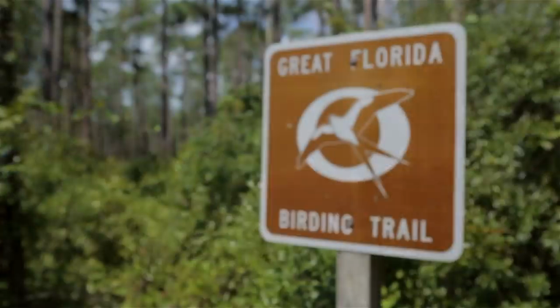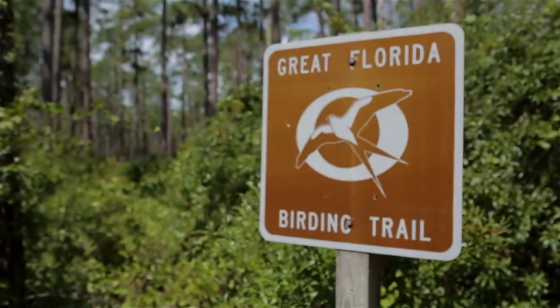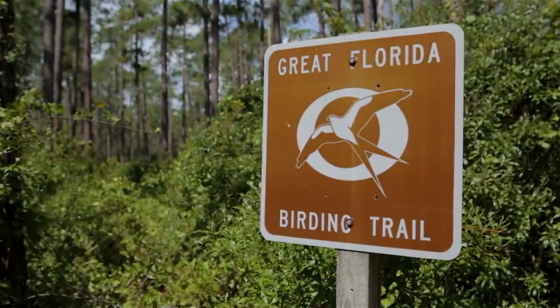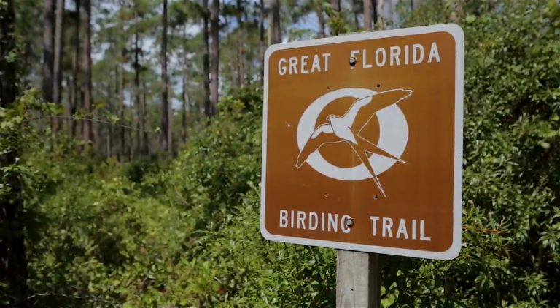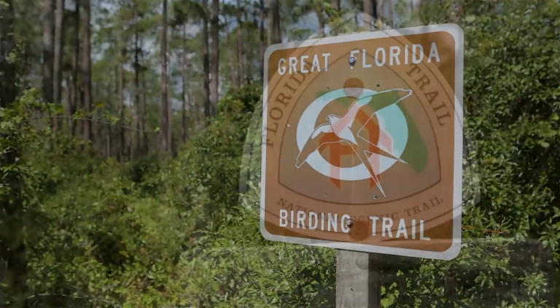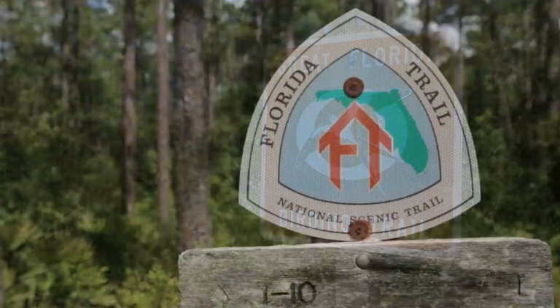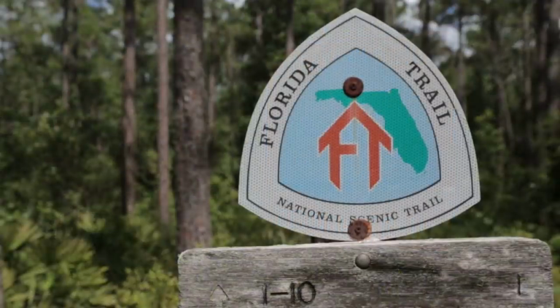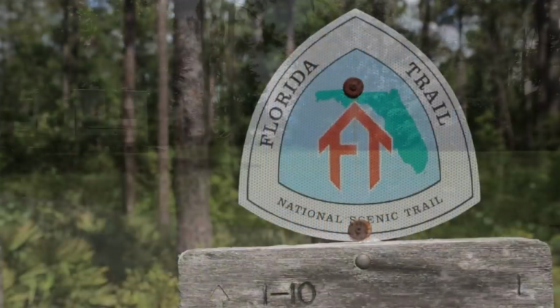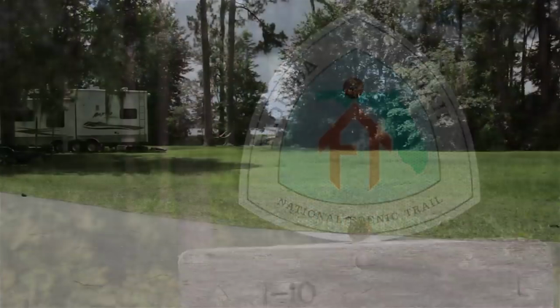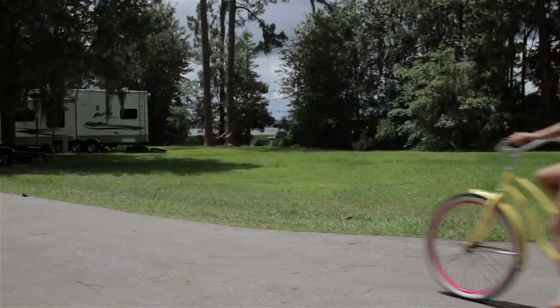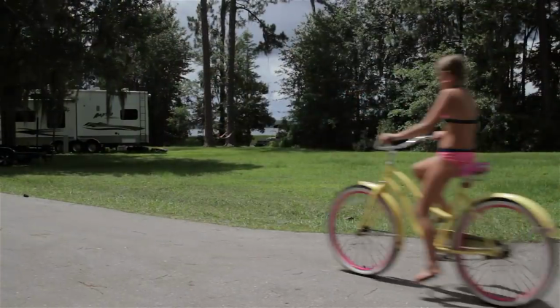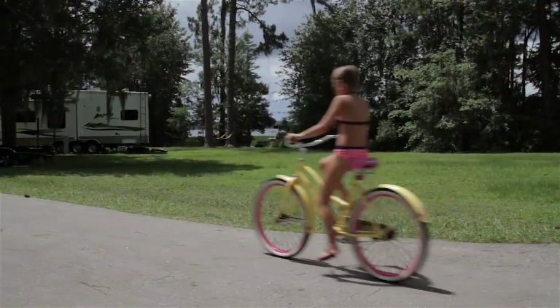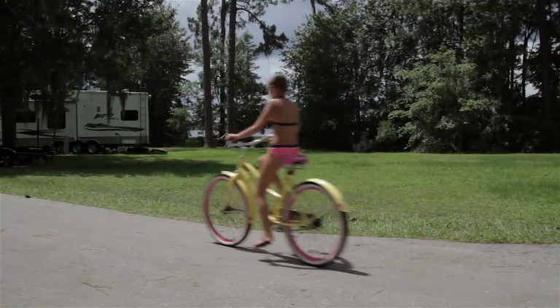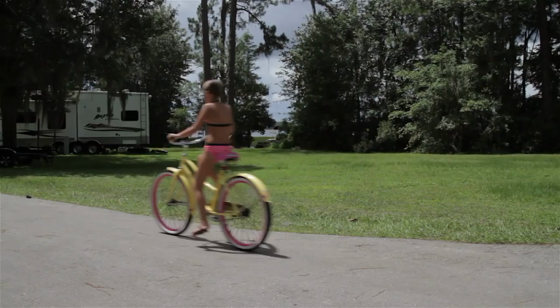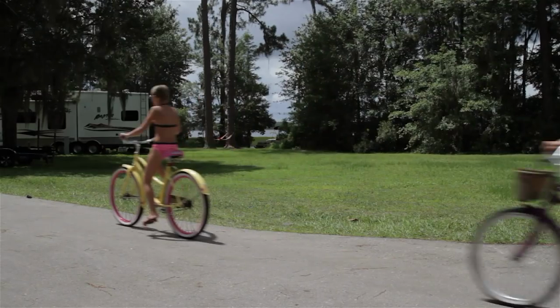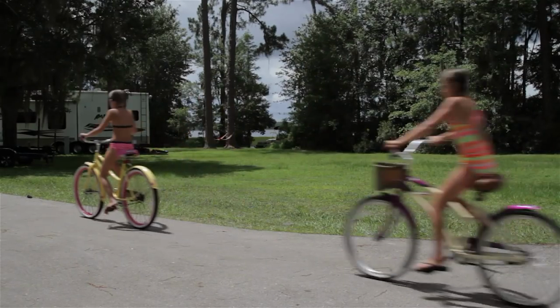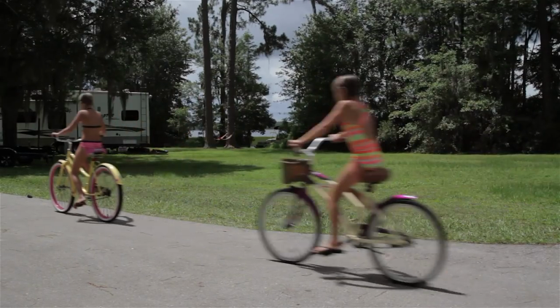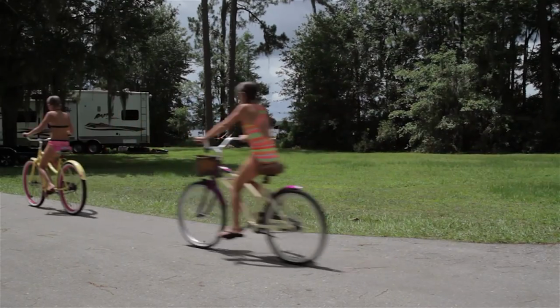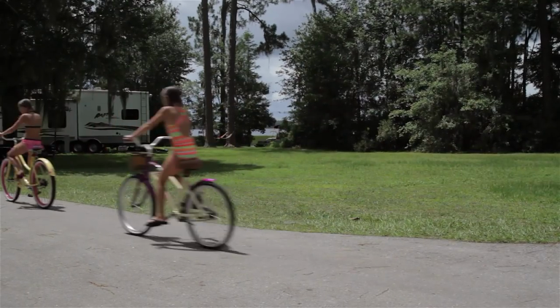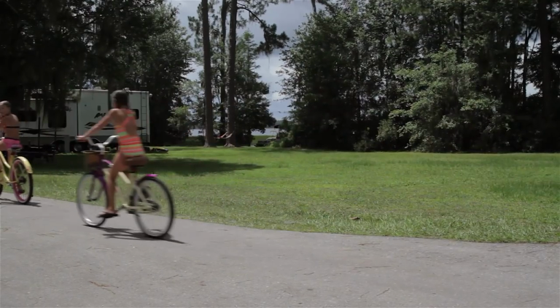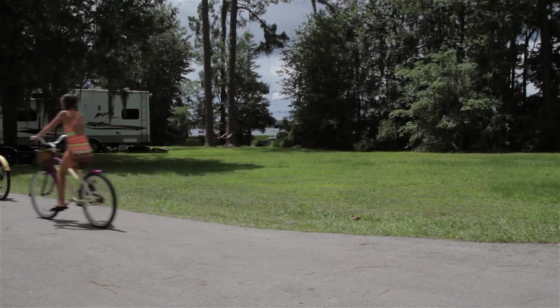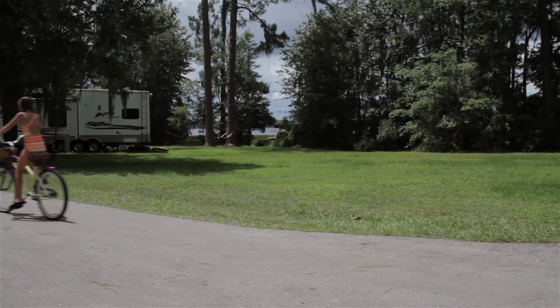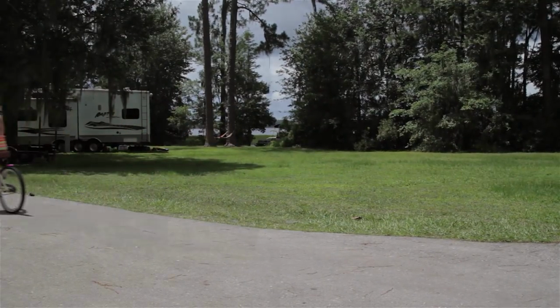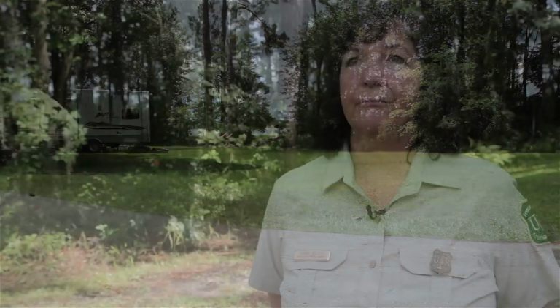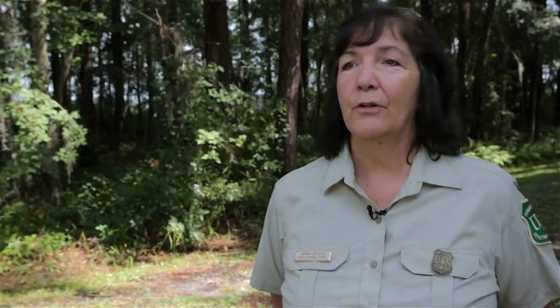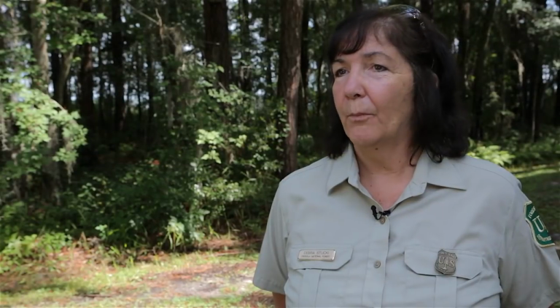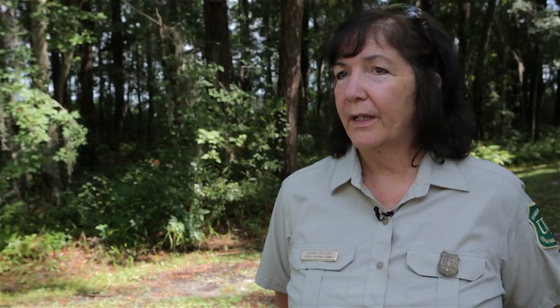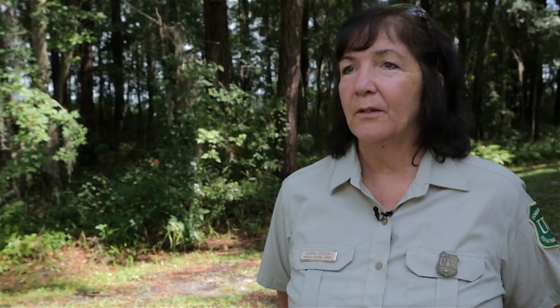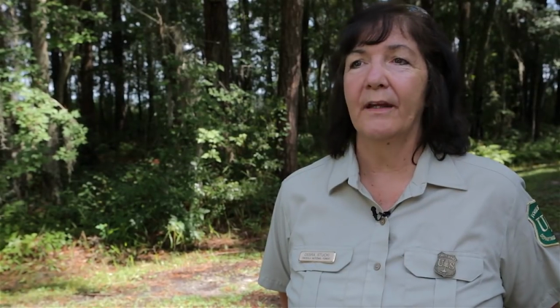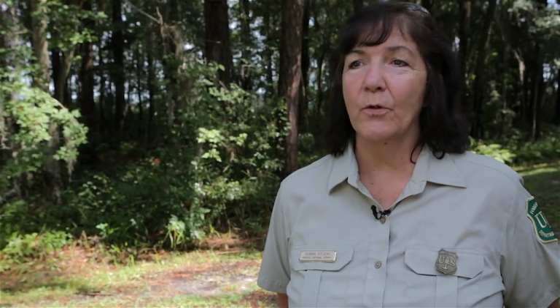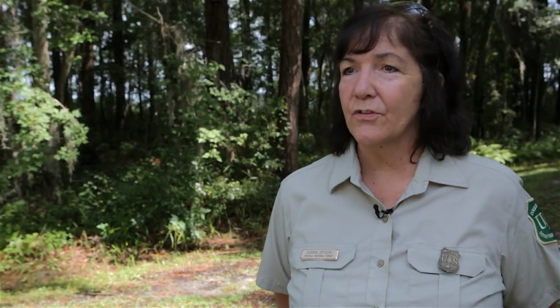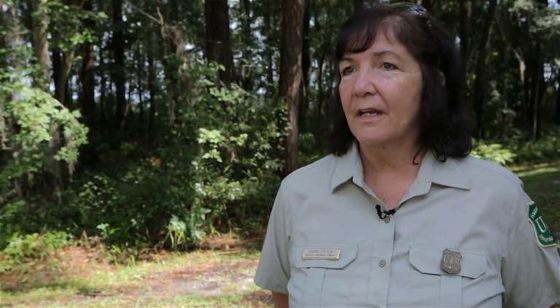There's birding trails, hiking trails, biking, fishing, camping, ATV riding, you can go boating, we have horse trails.